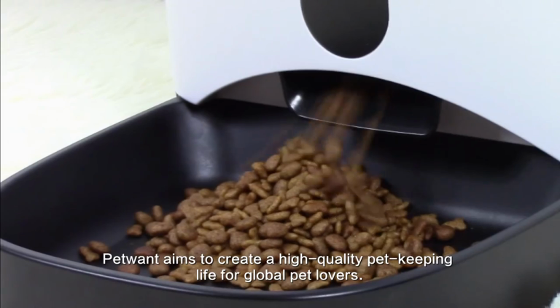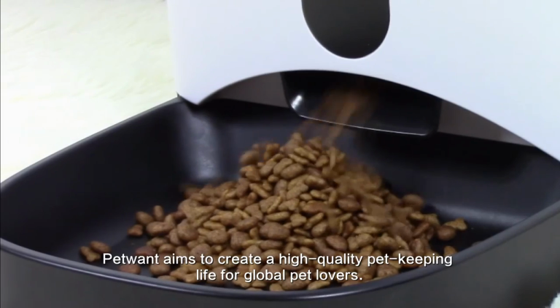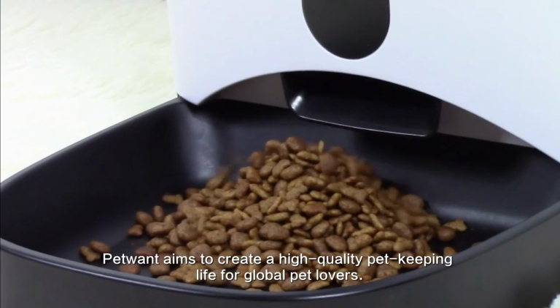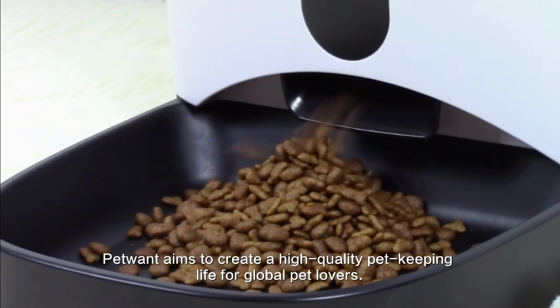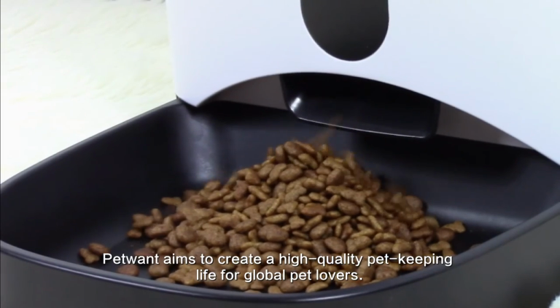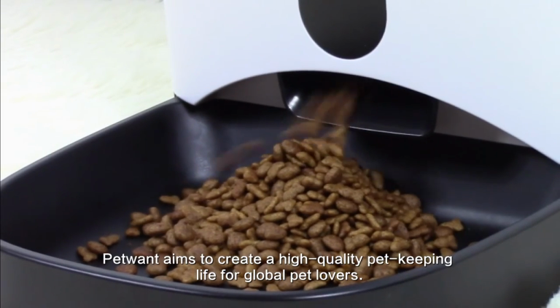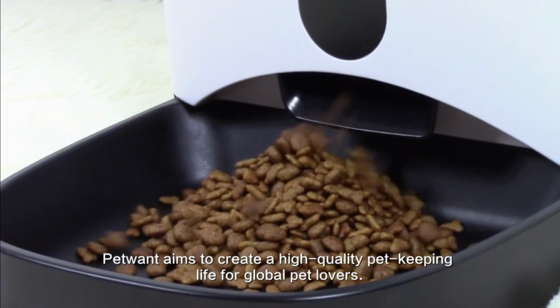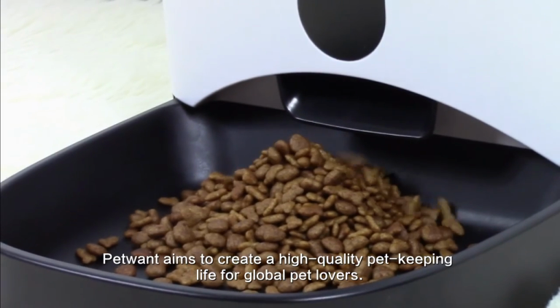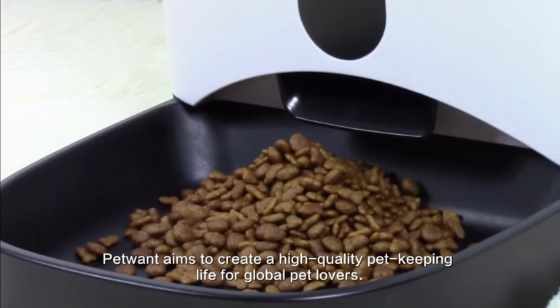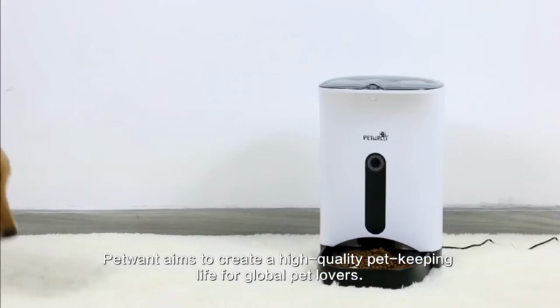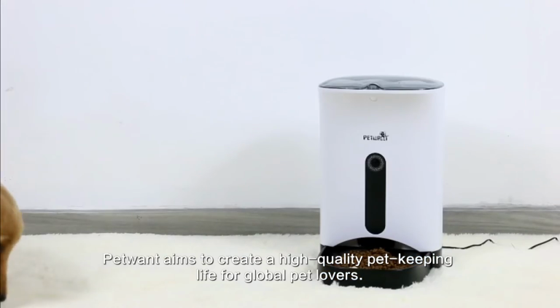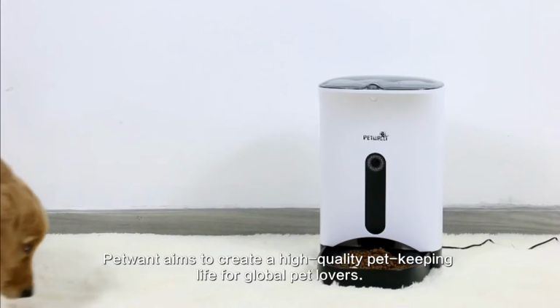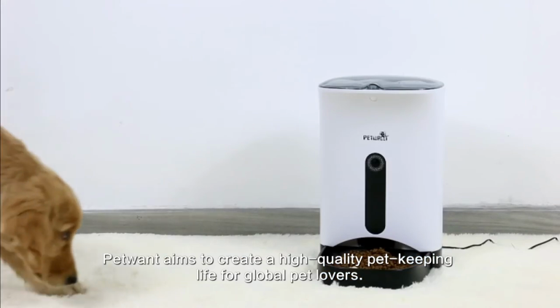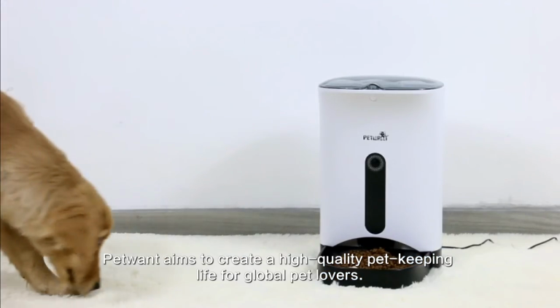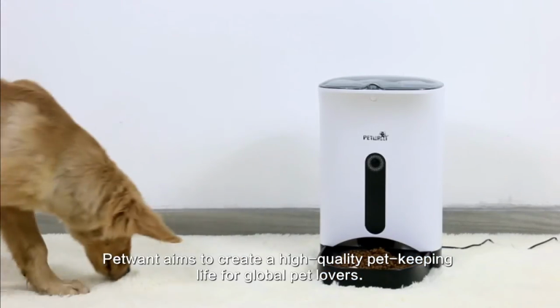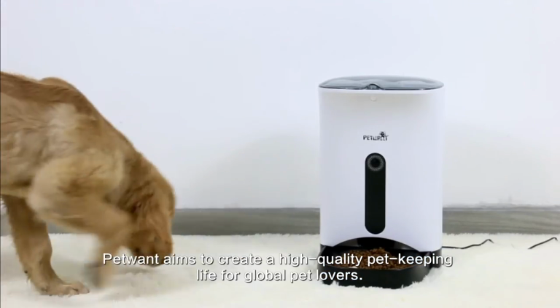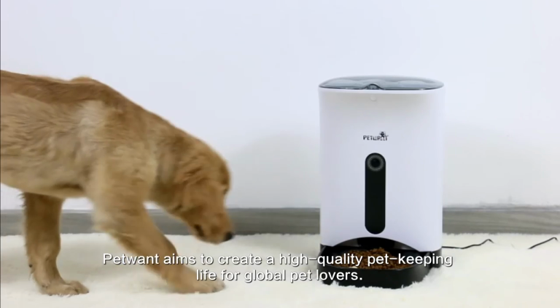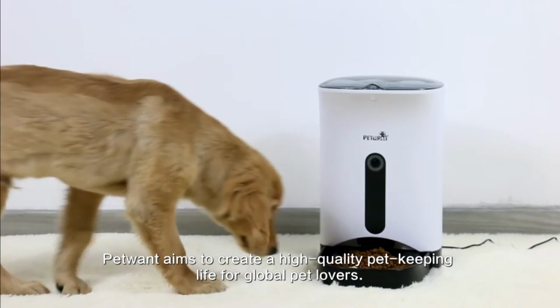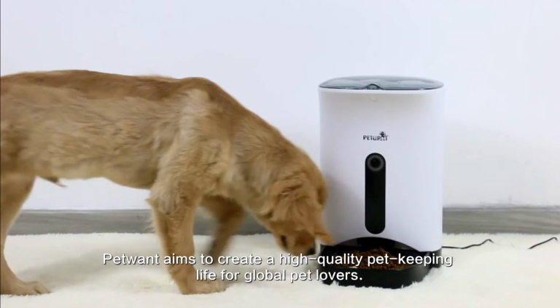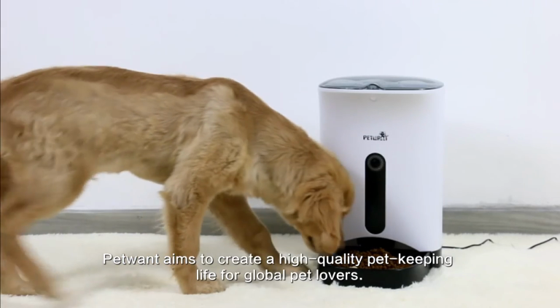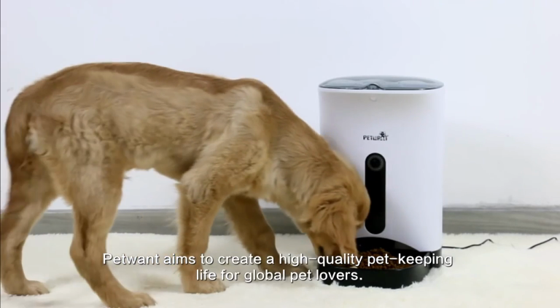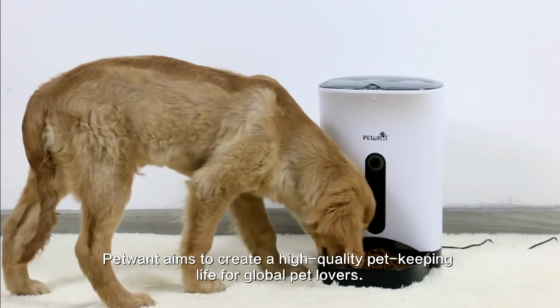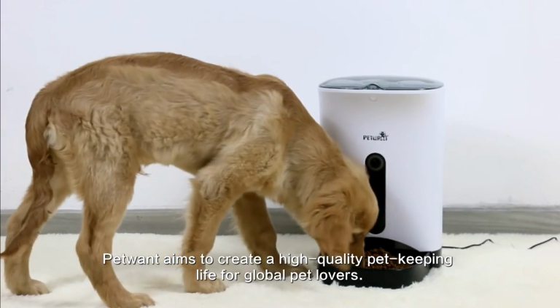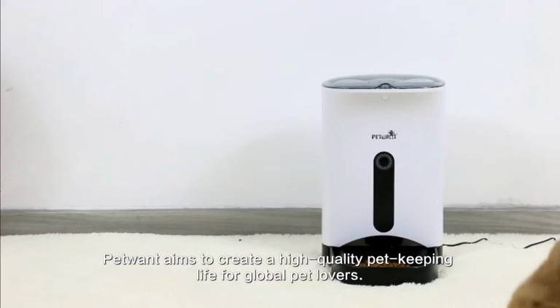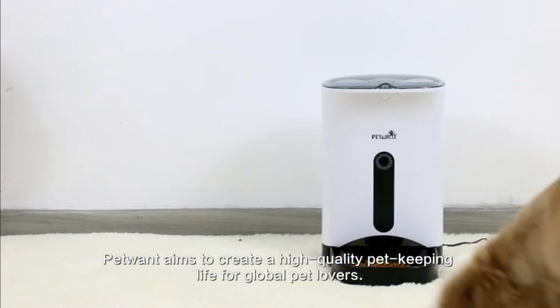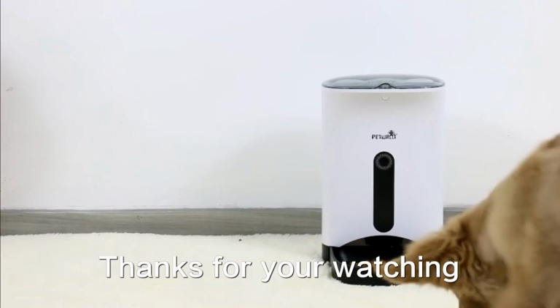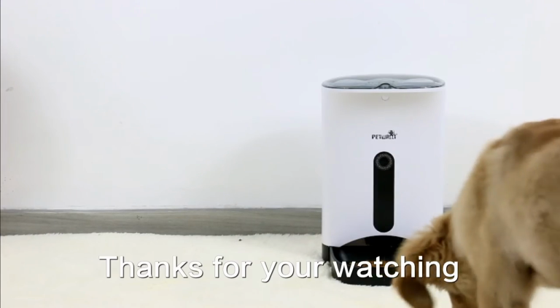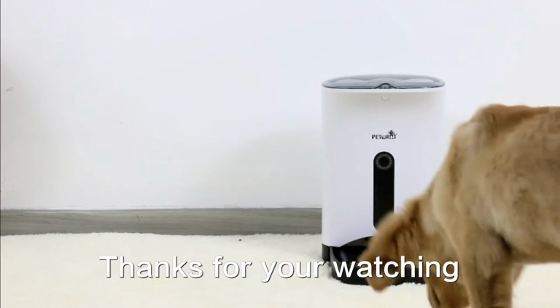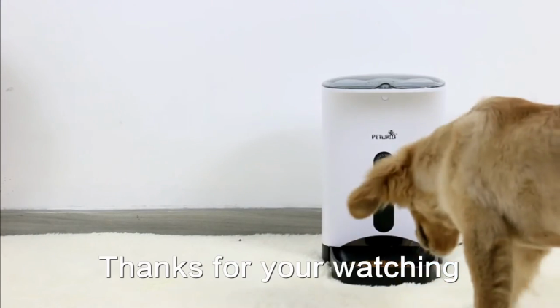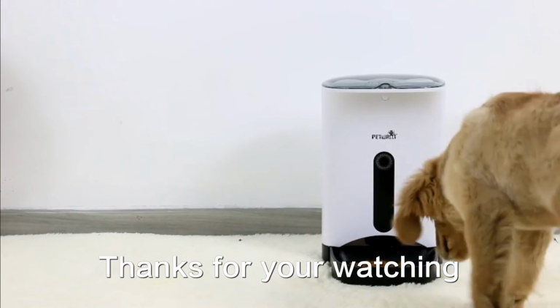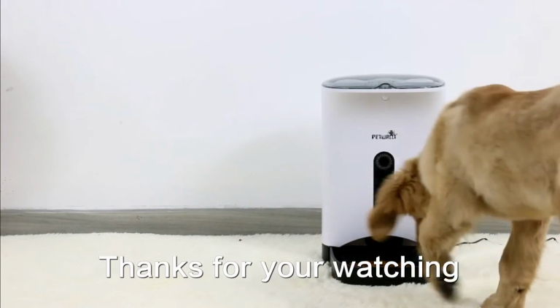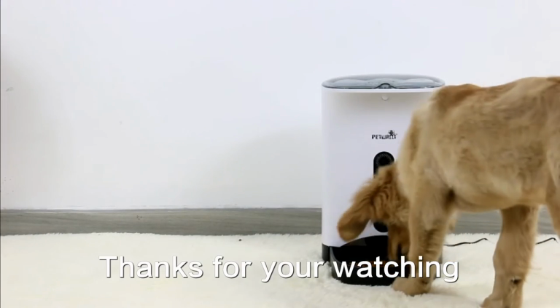PetWound aims to create a high-quality pet-keeping life for global pet lovers. Thanks for watching.